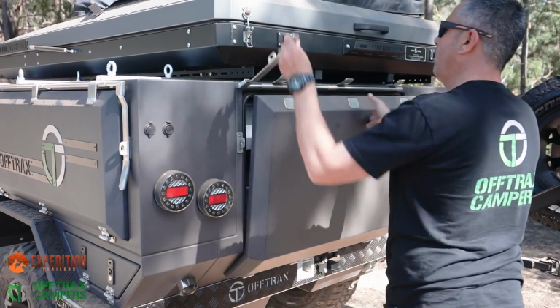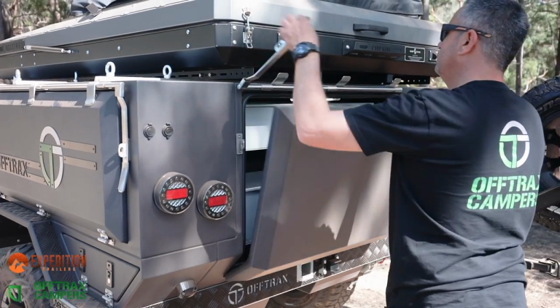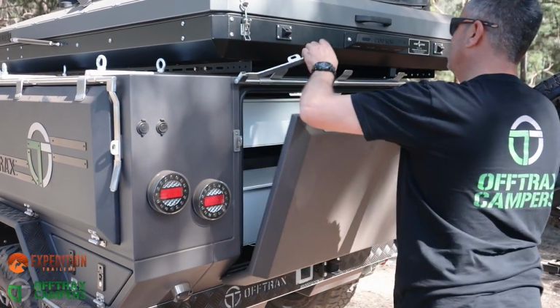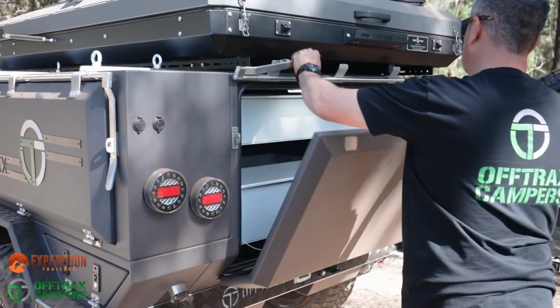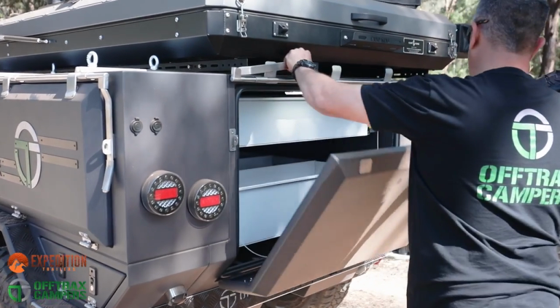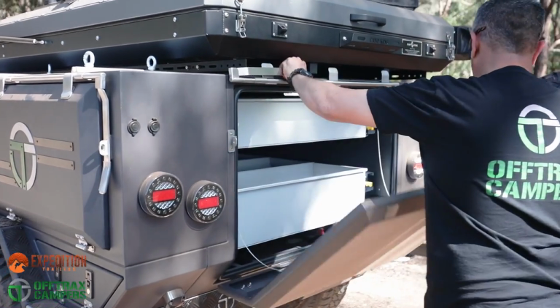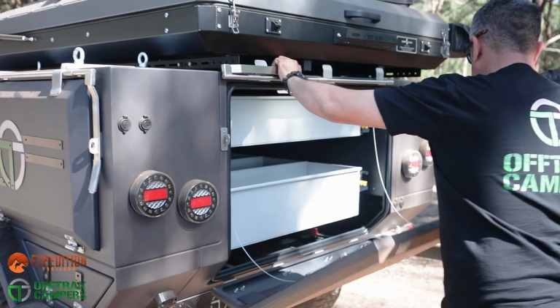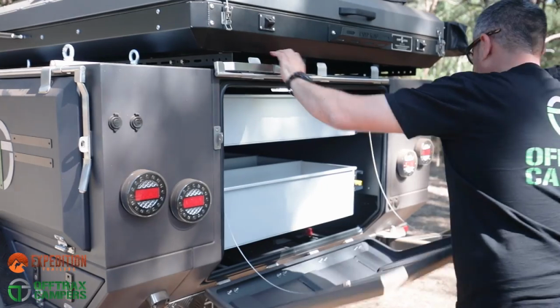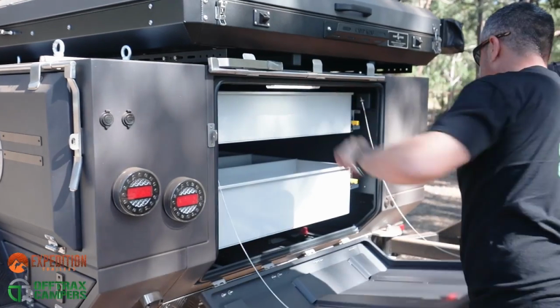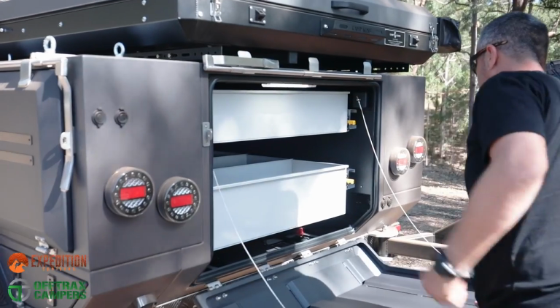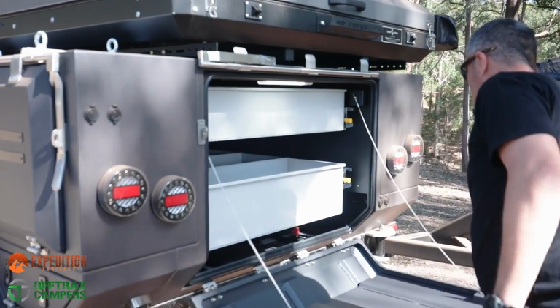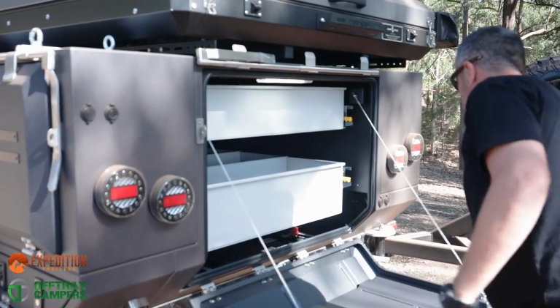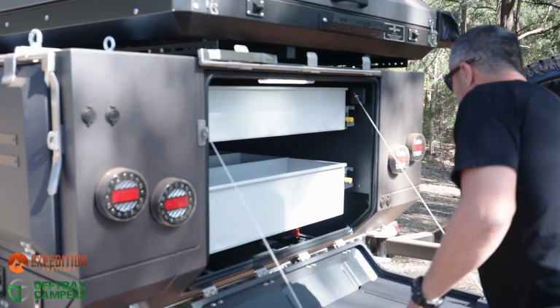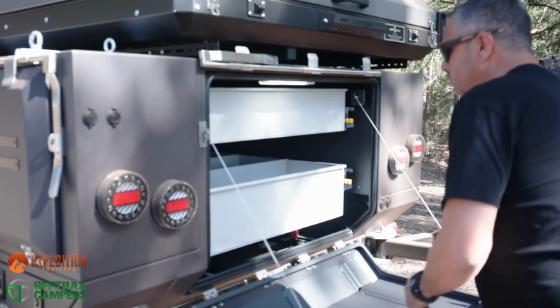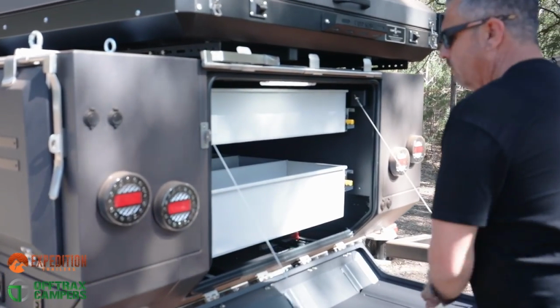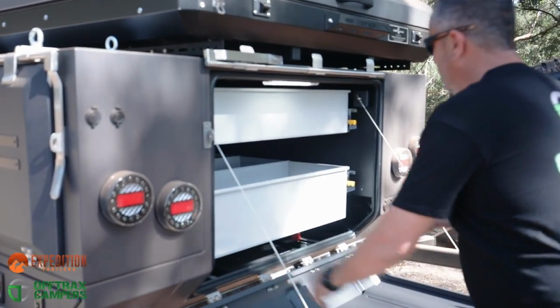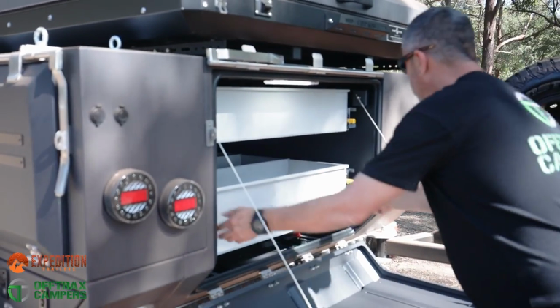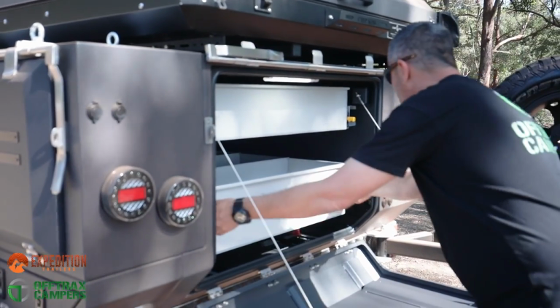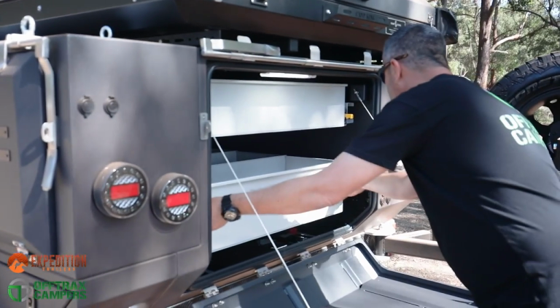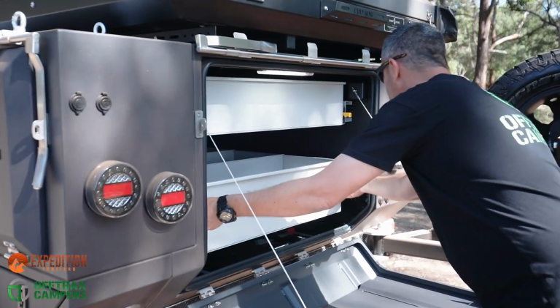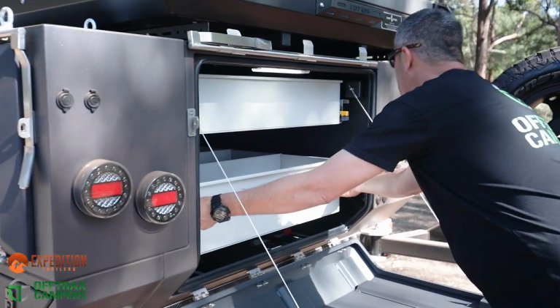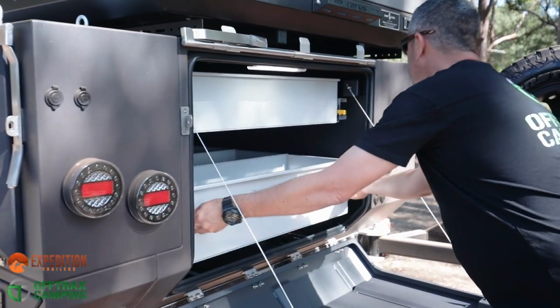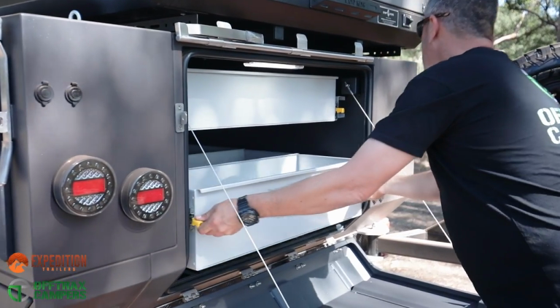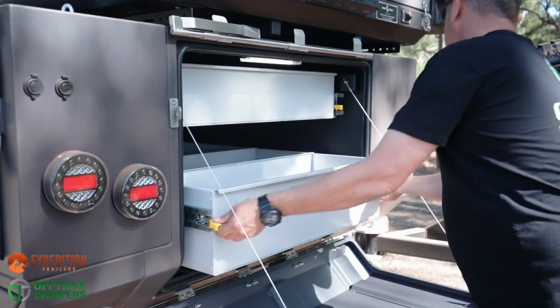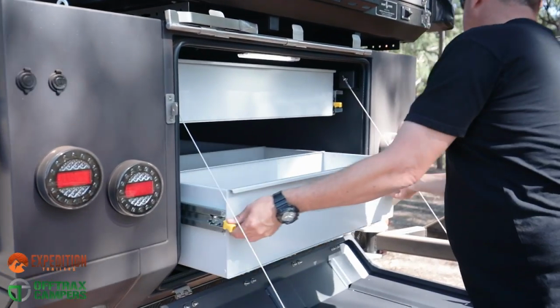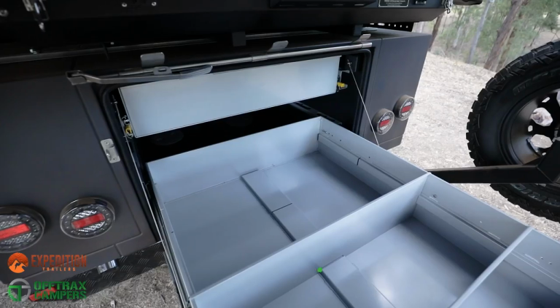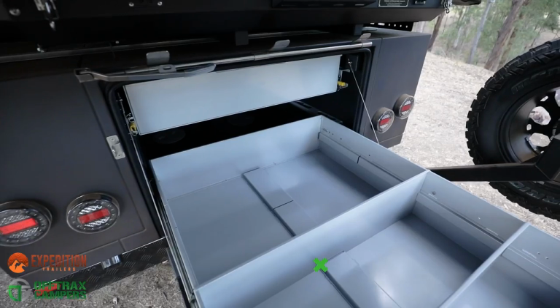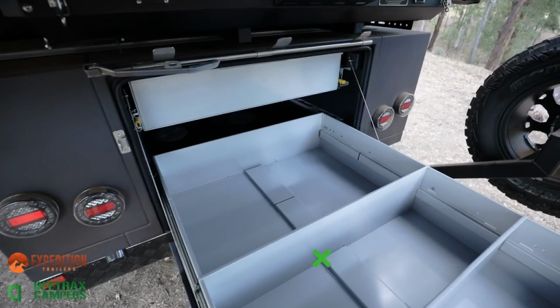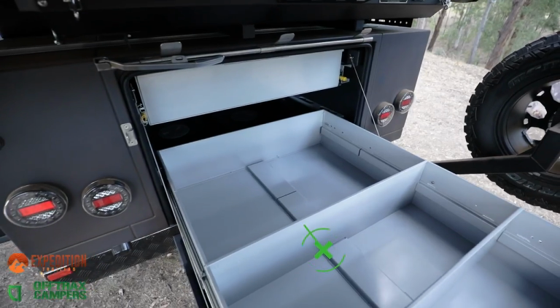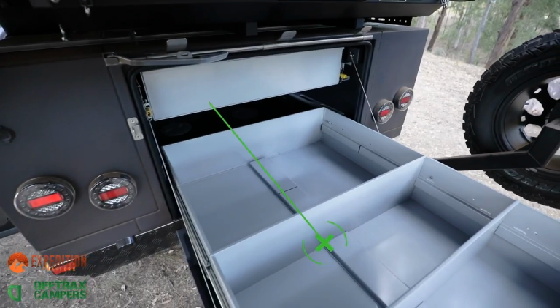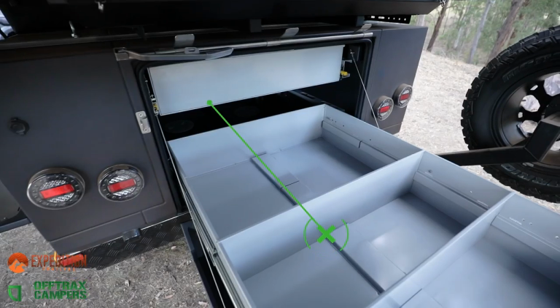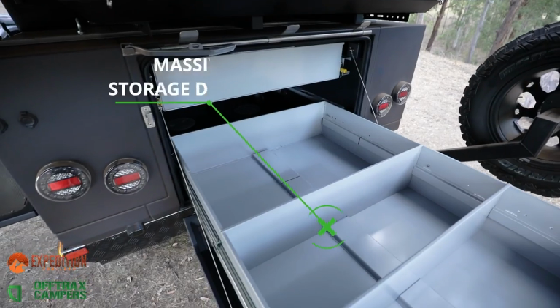At the rear, two large drawers with adjustable inserts provide a massive amount of storage that will adapt to suit your needs.